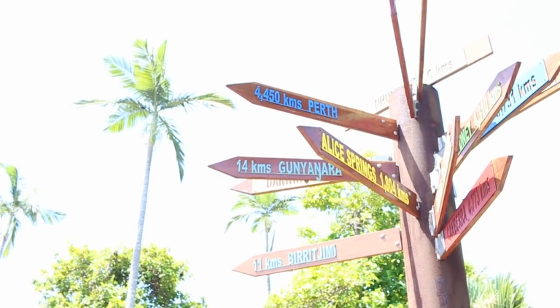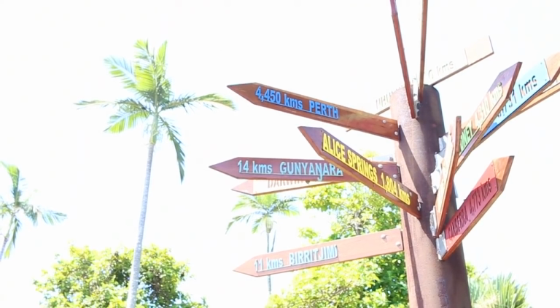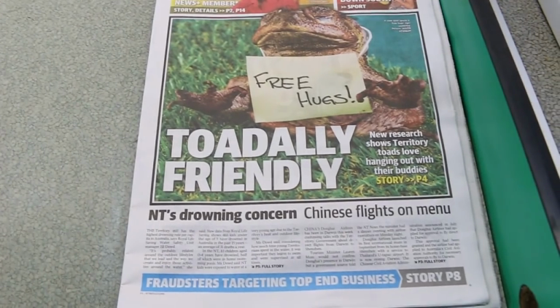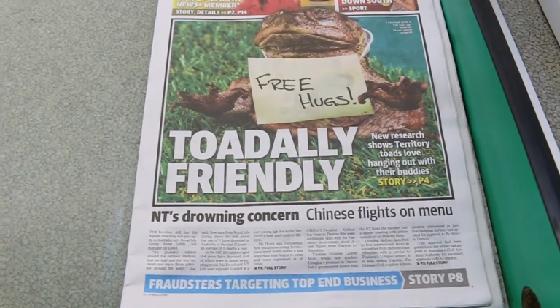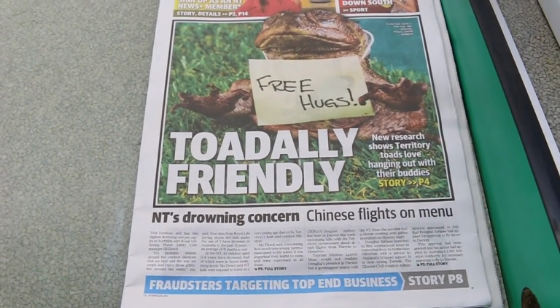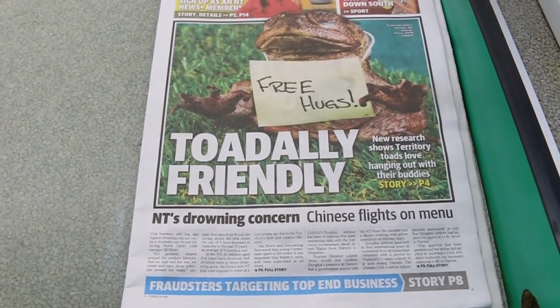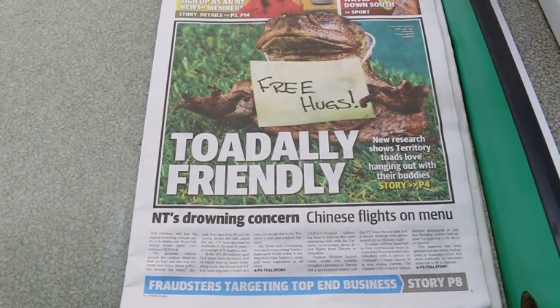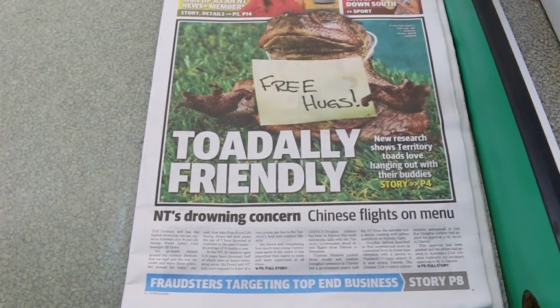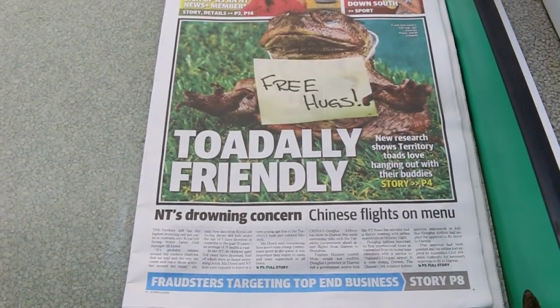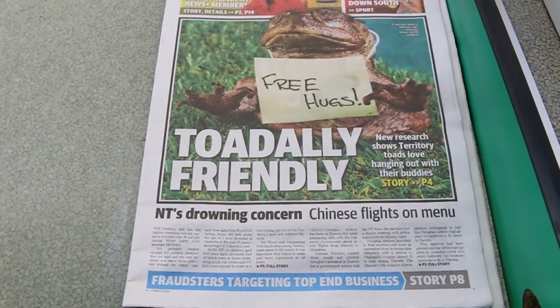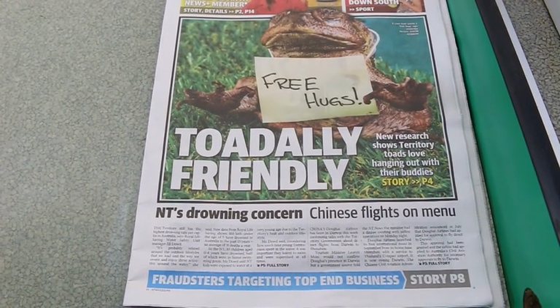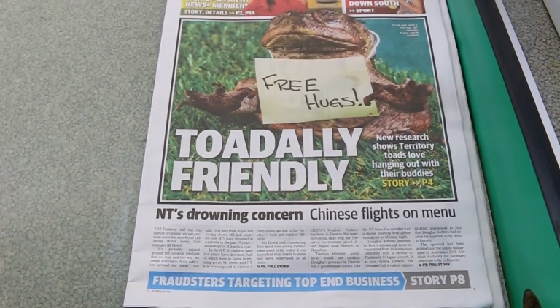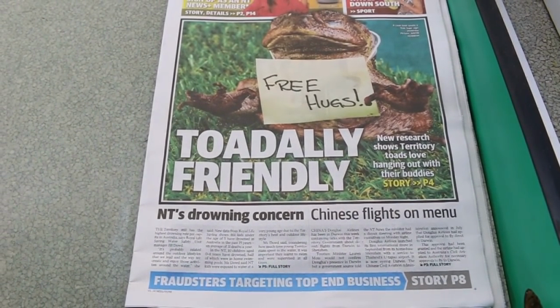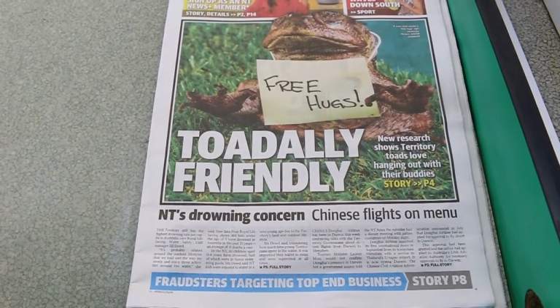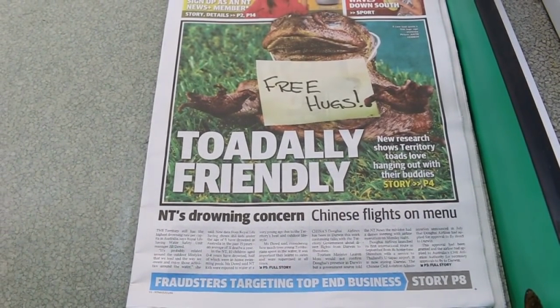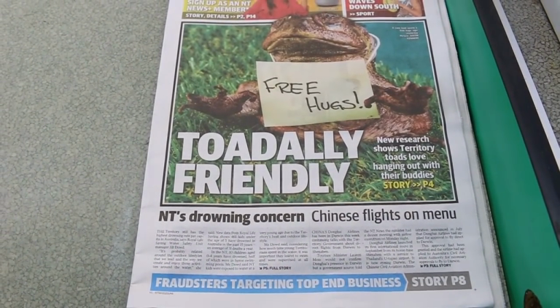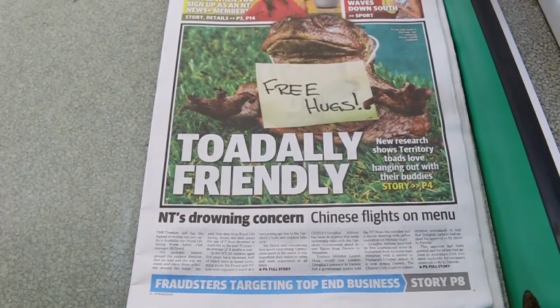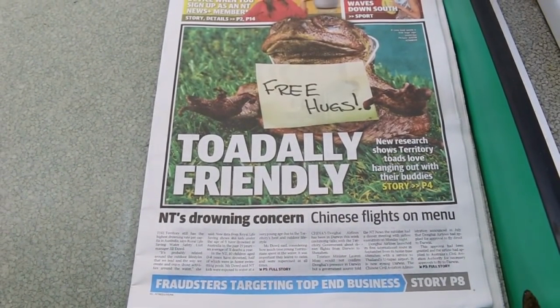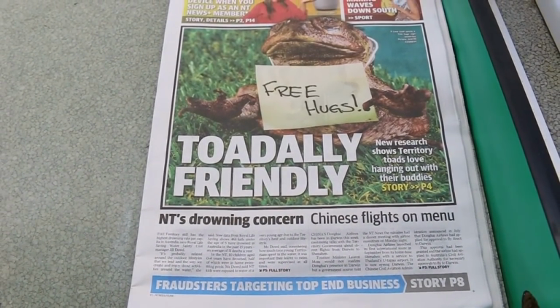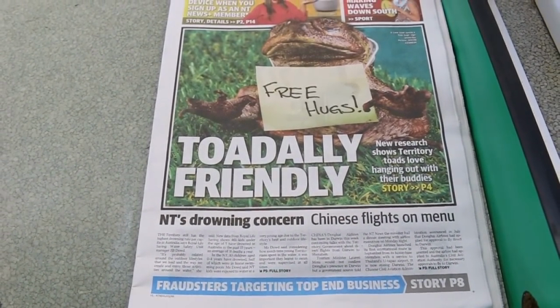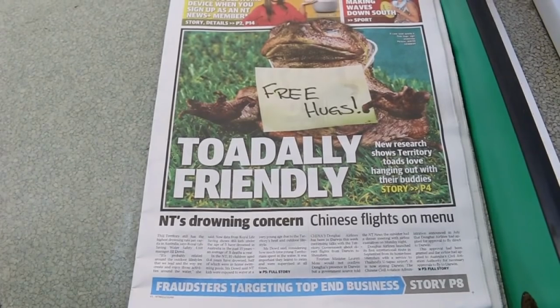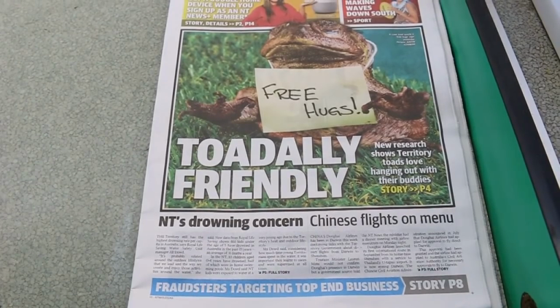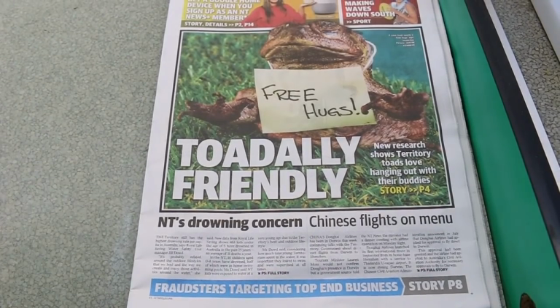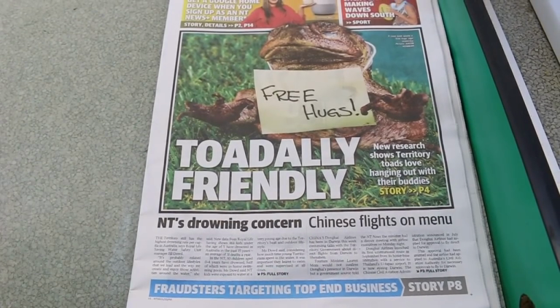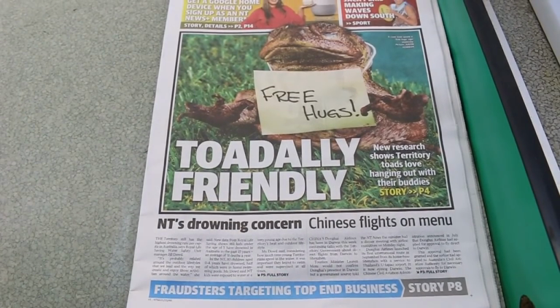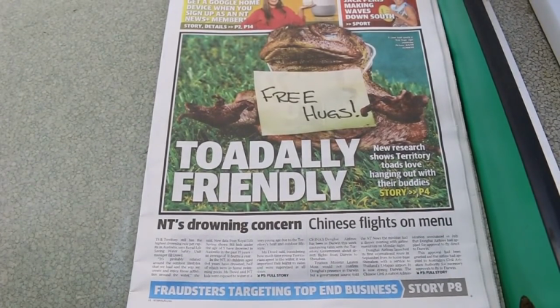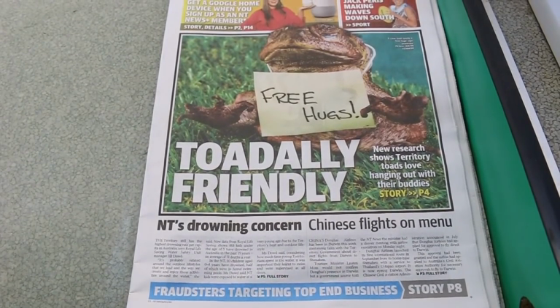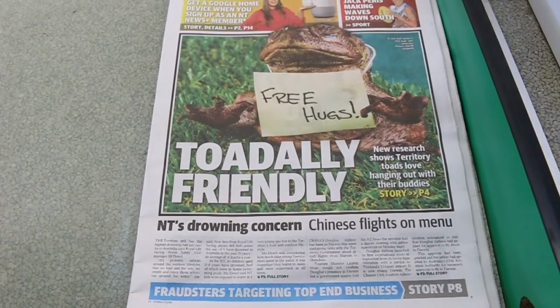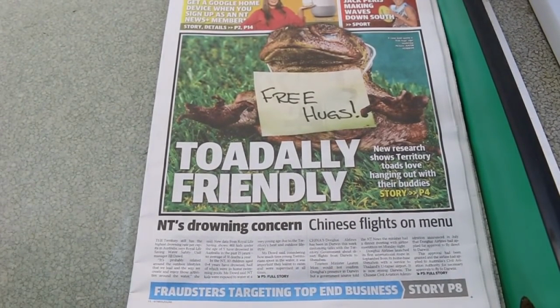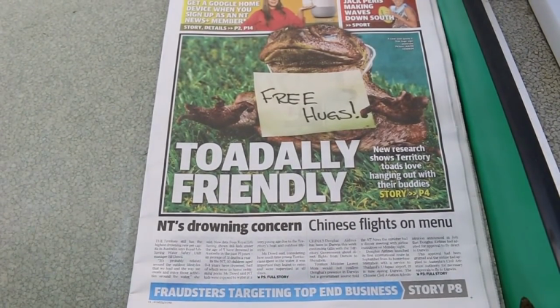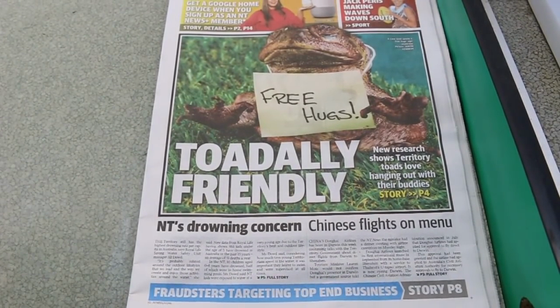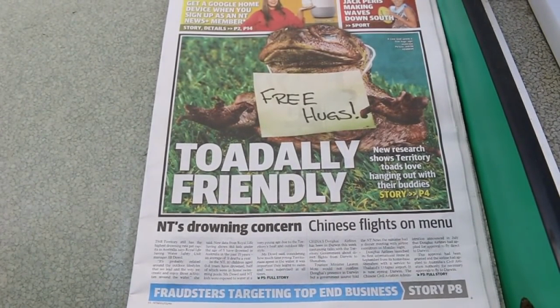As we were getting some groceries, we caught this eye-catching headline from the Northern Territory Times — always hard-hitting news.